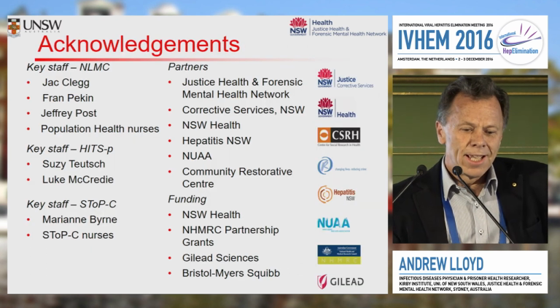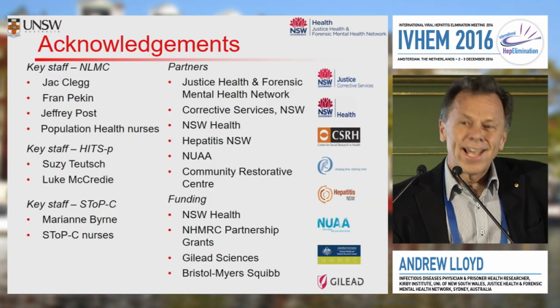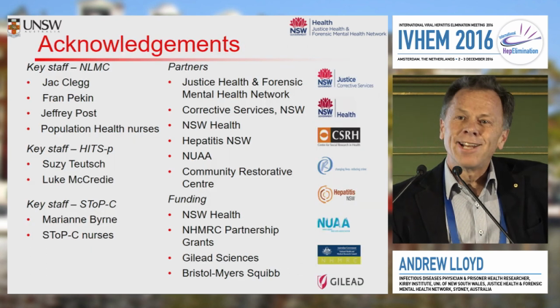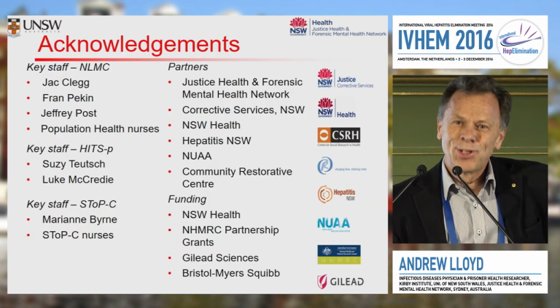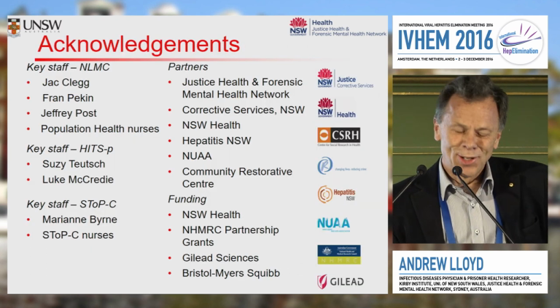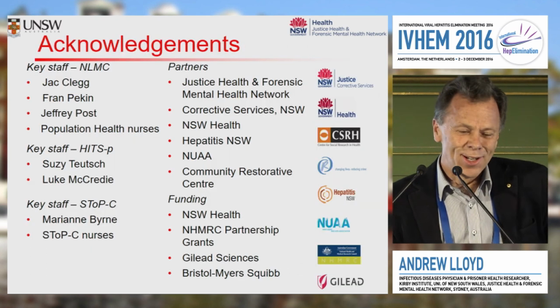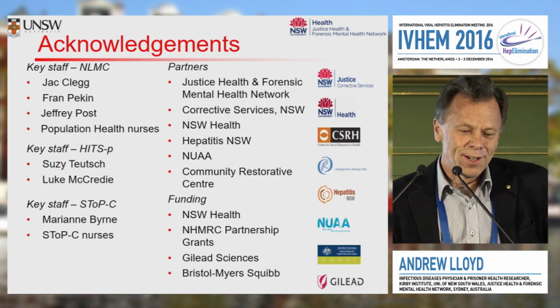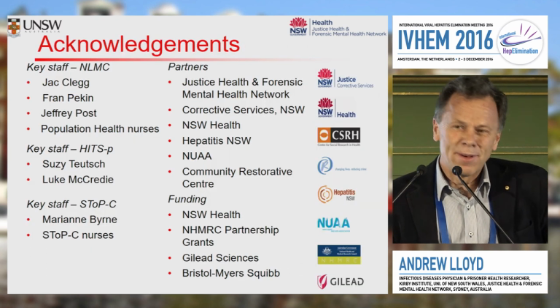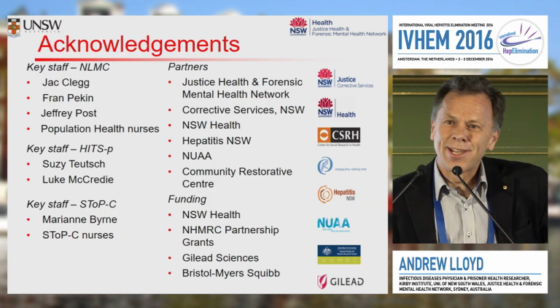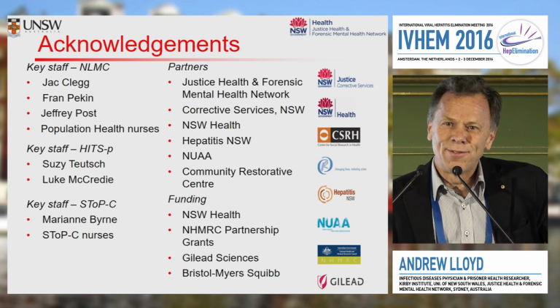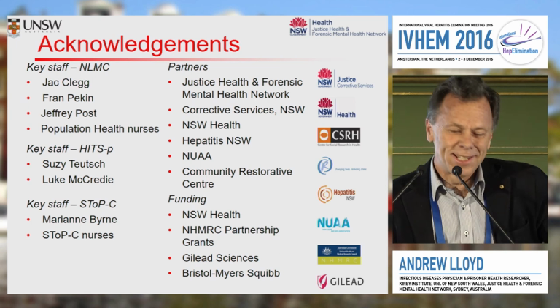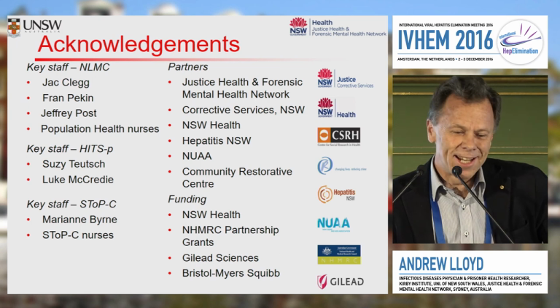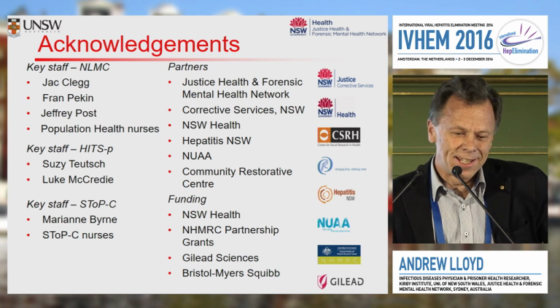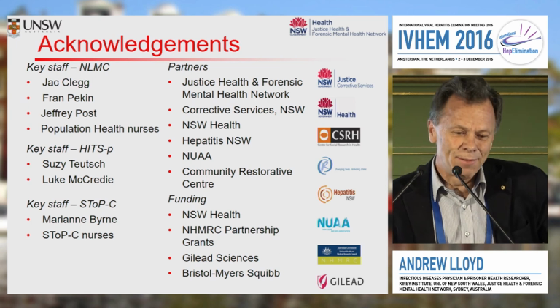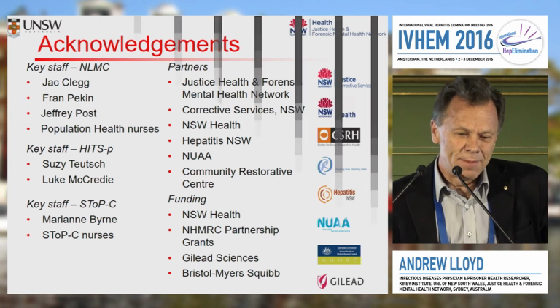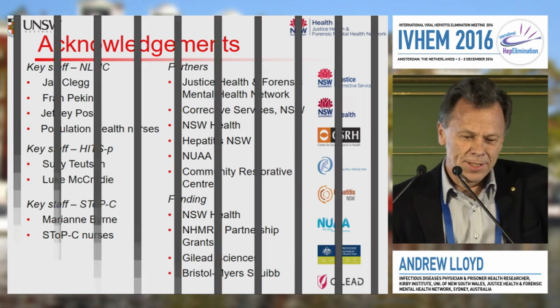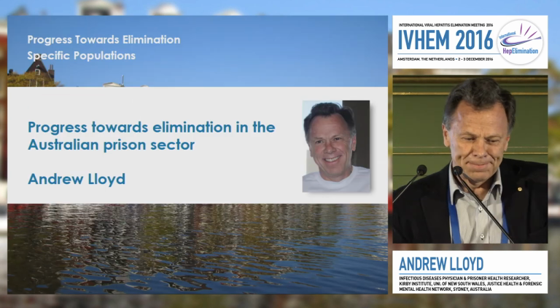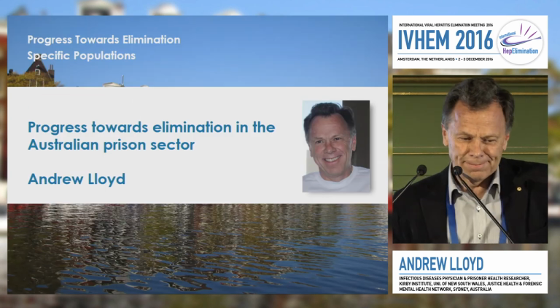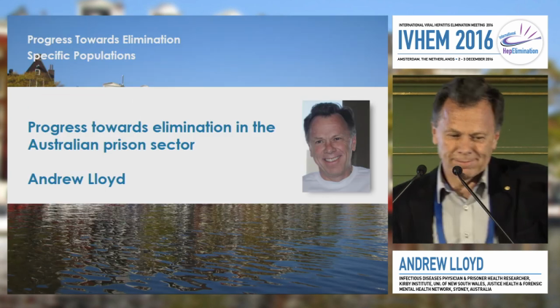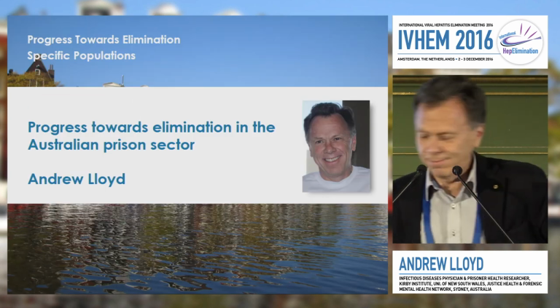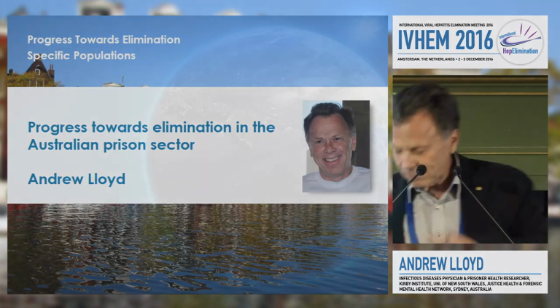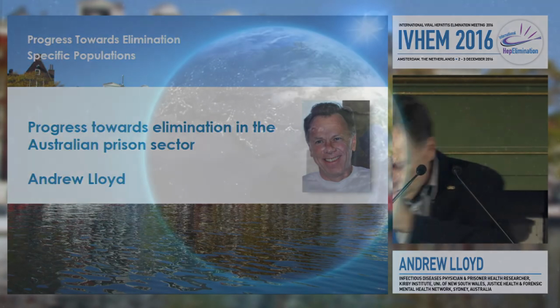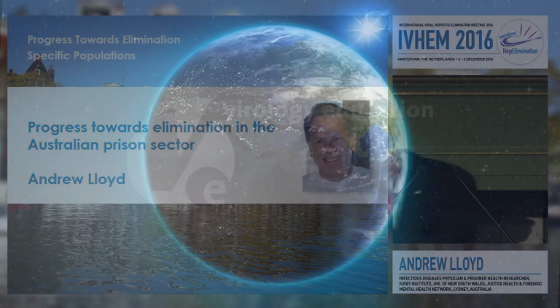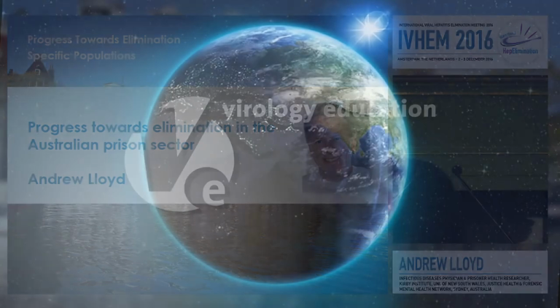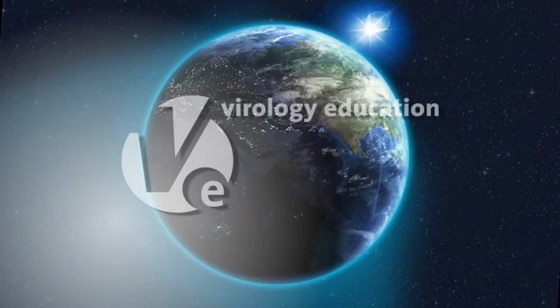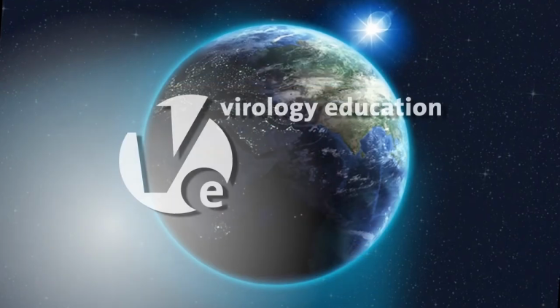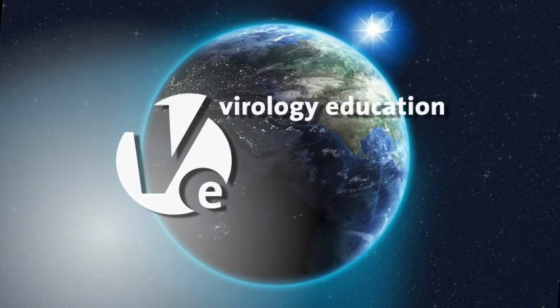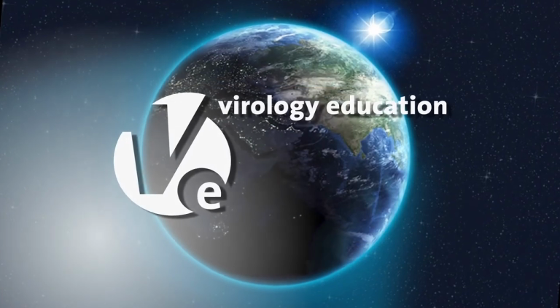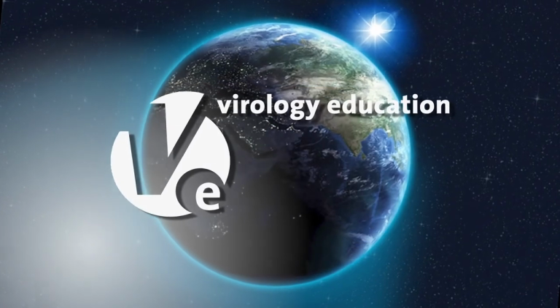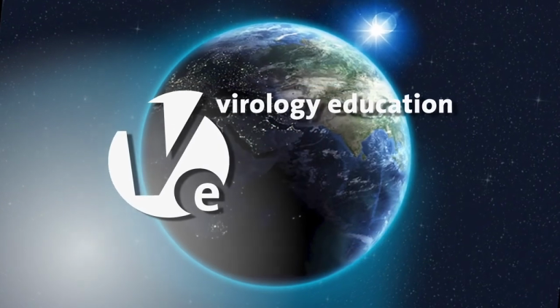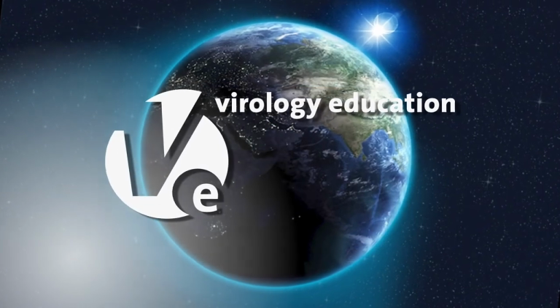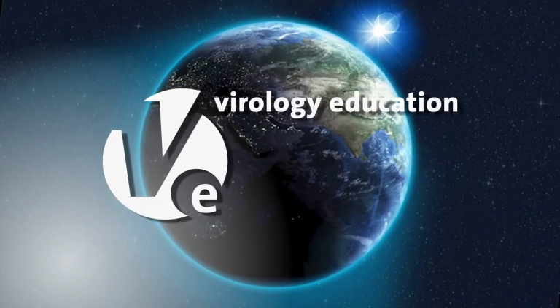I want to acknowledge a lot of my co-investigators. Thank you very much.